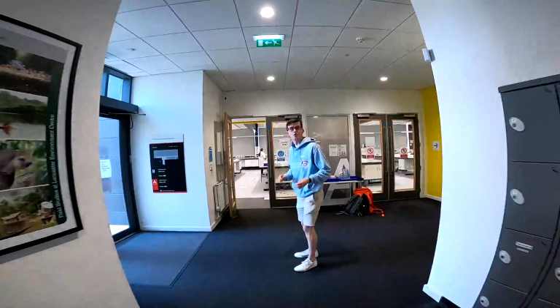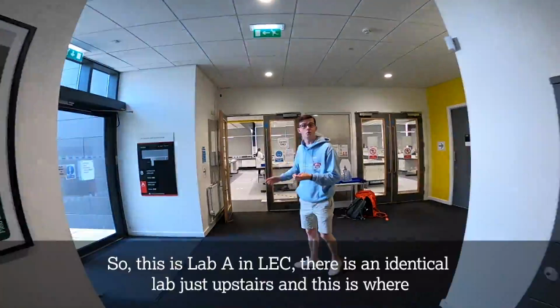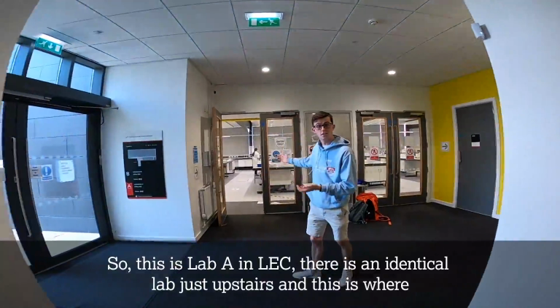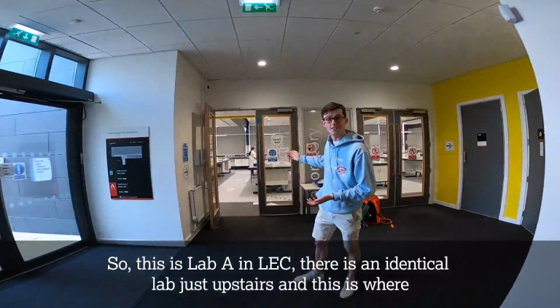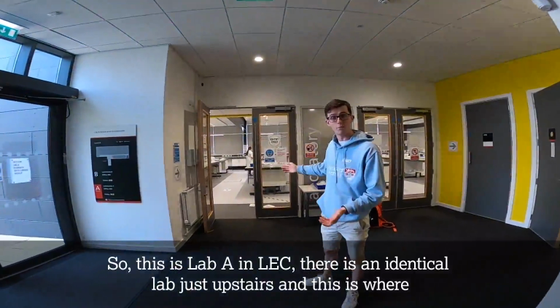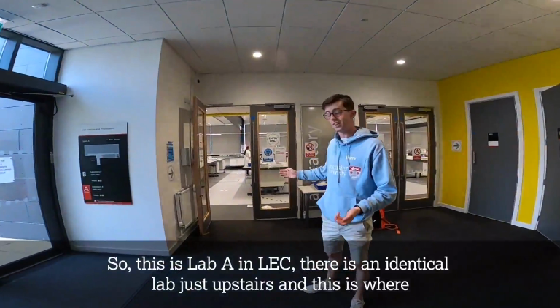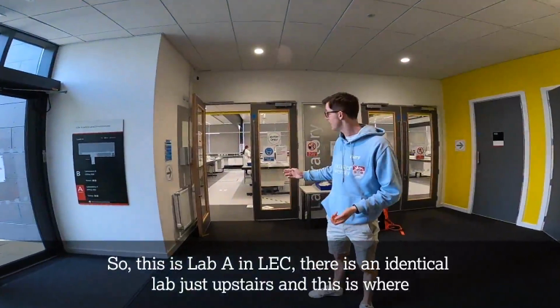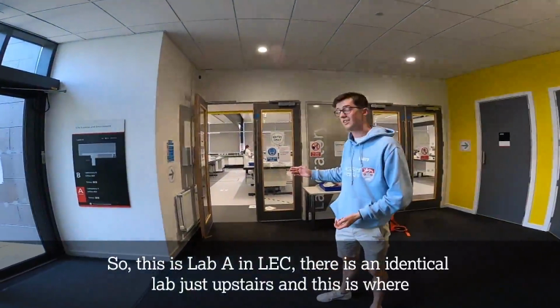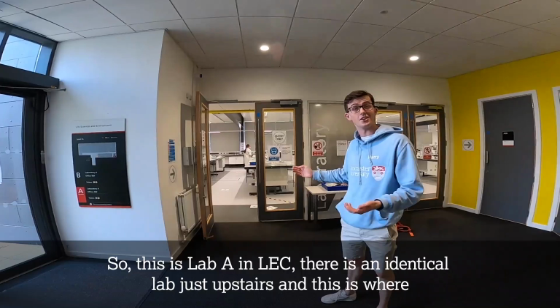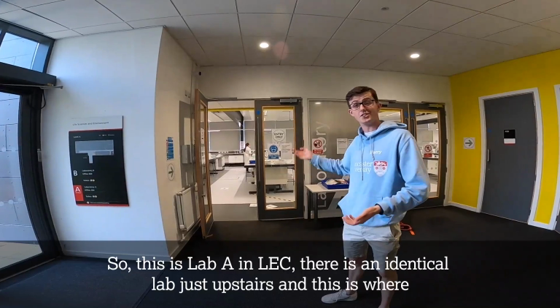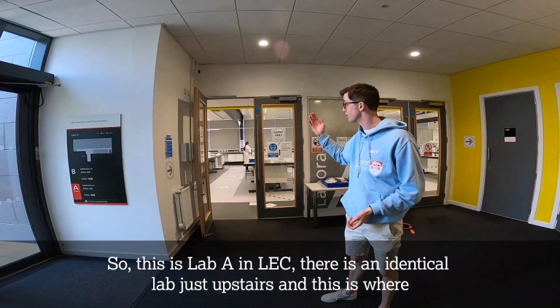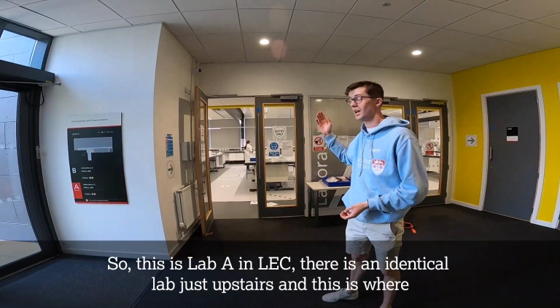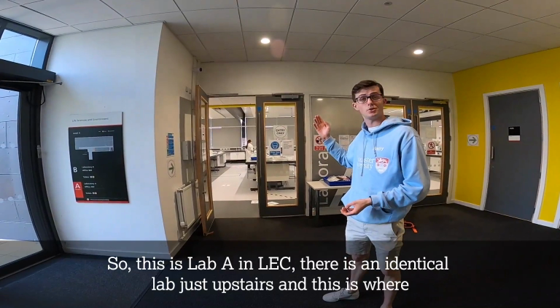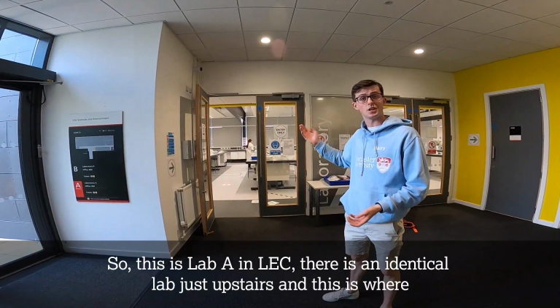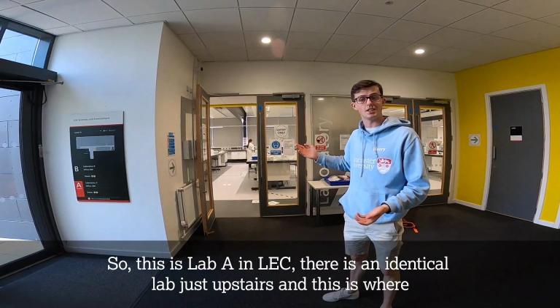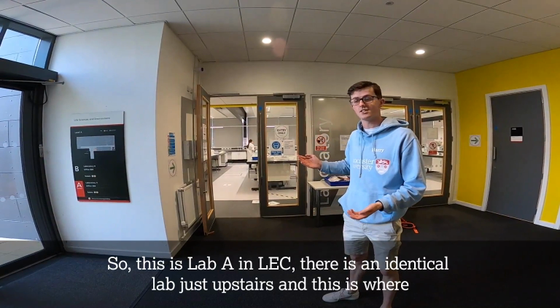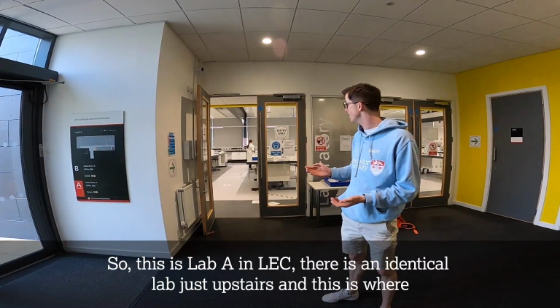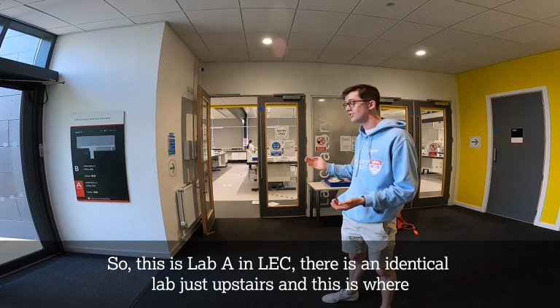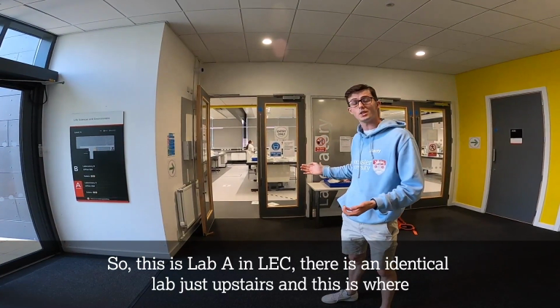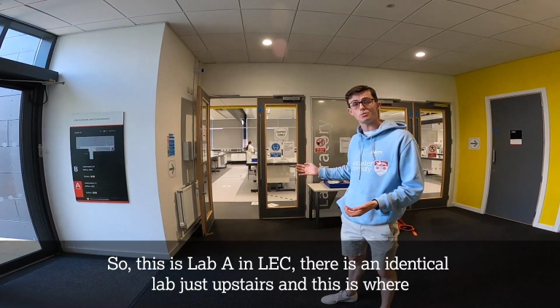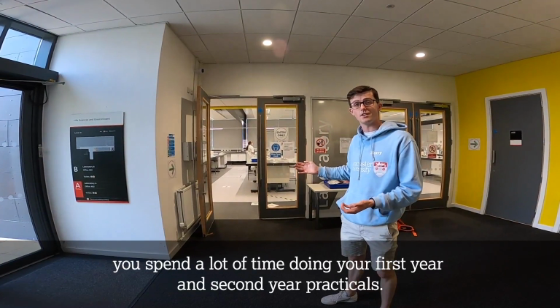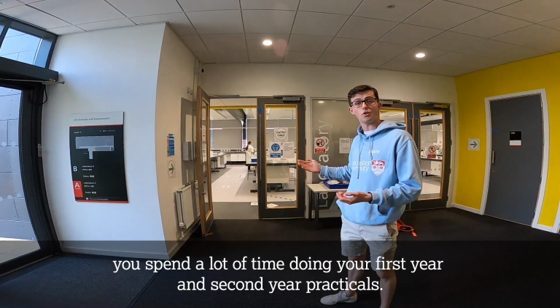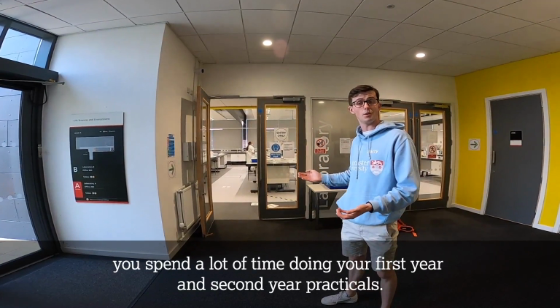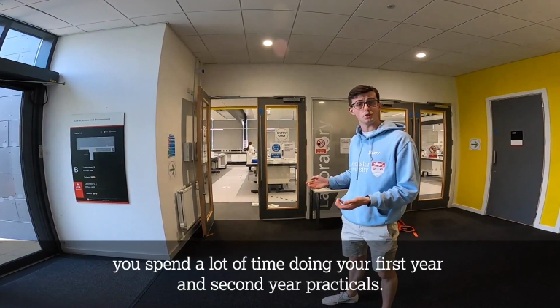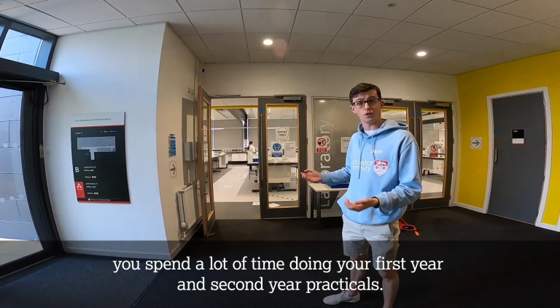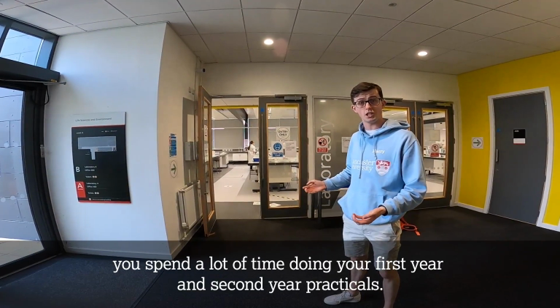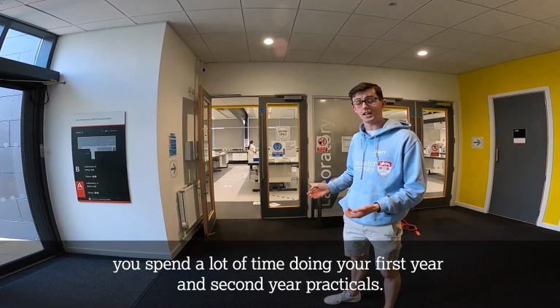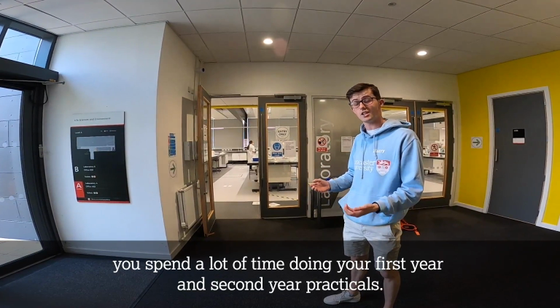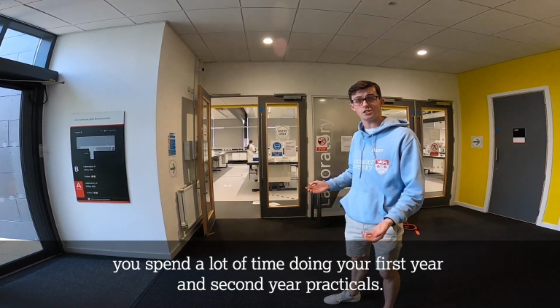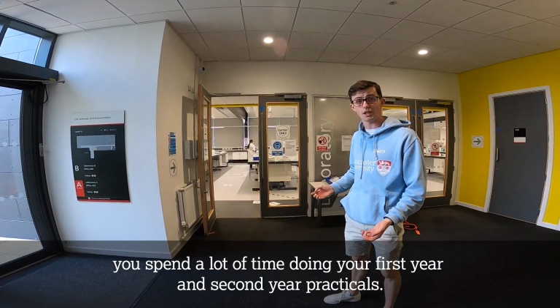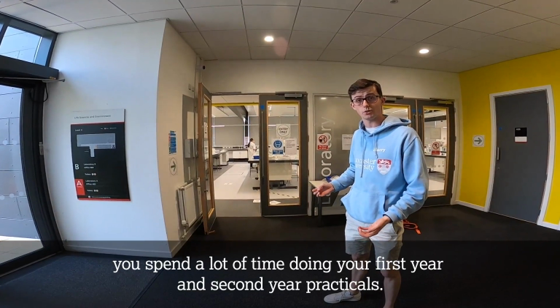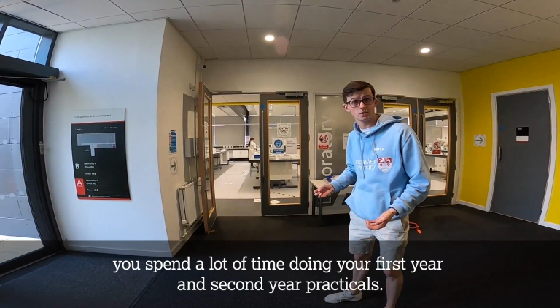So this is Lab A in LEC. There is an identical lab just upstairs and this is where you spend a lot of time doing your first year and second year practicals.